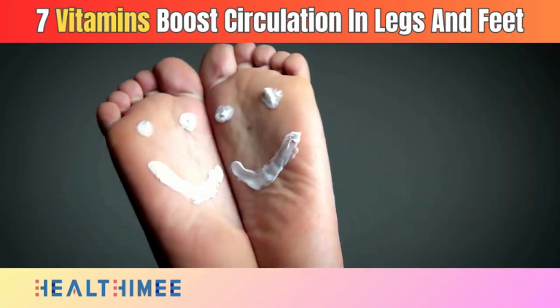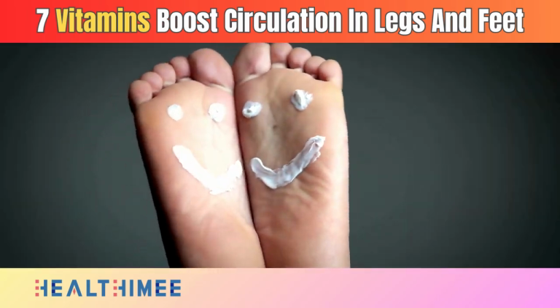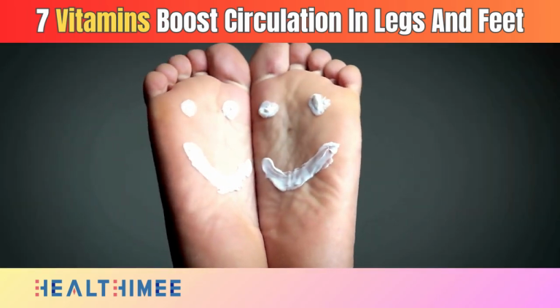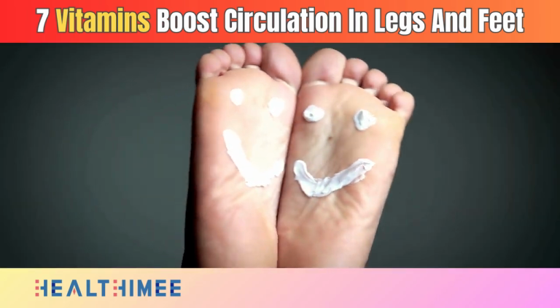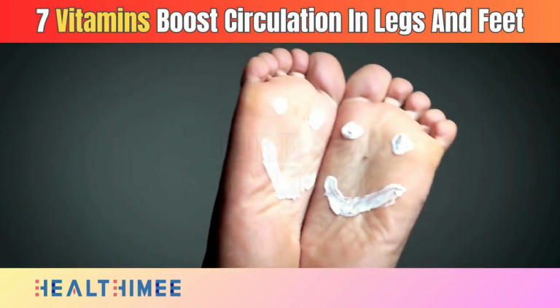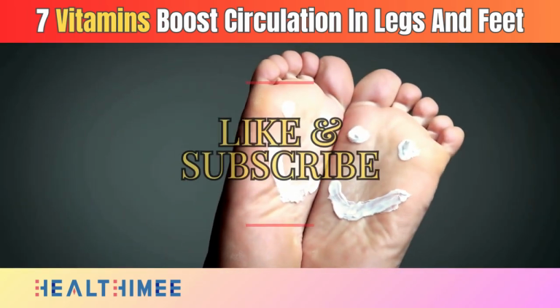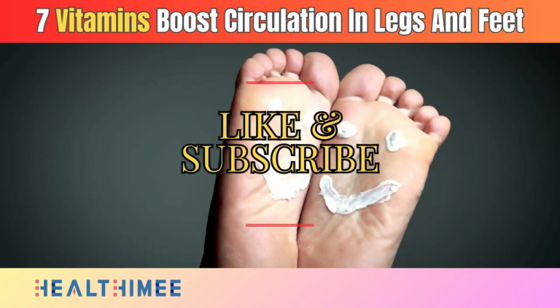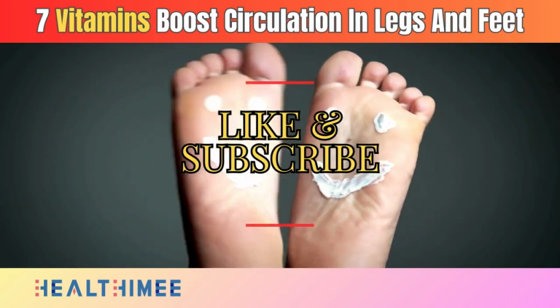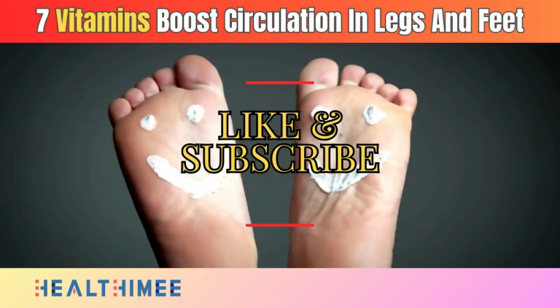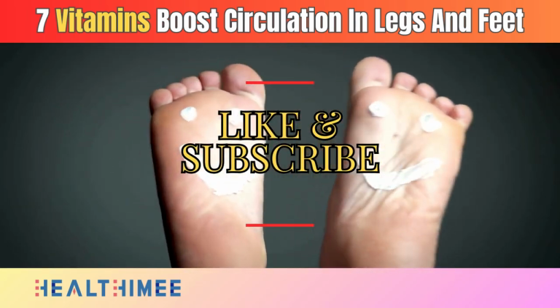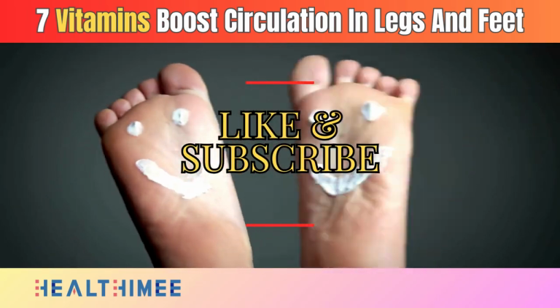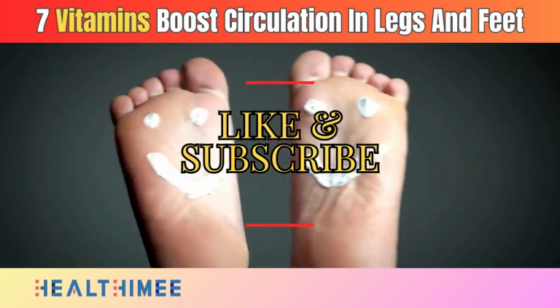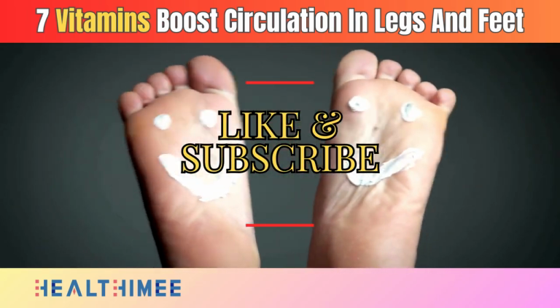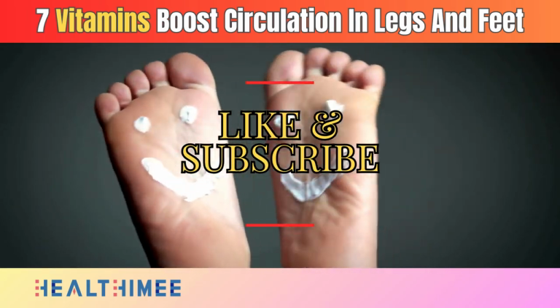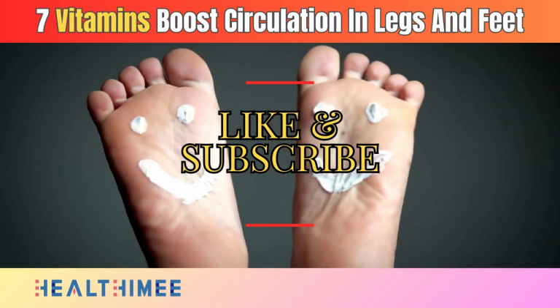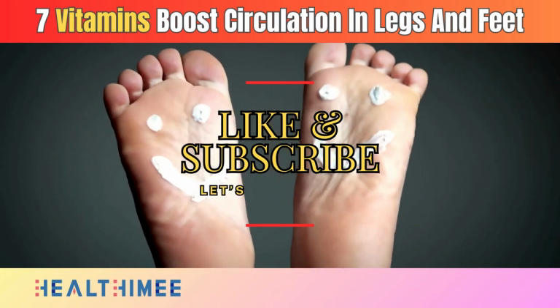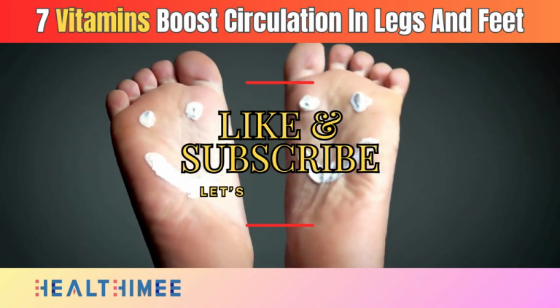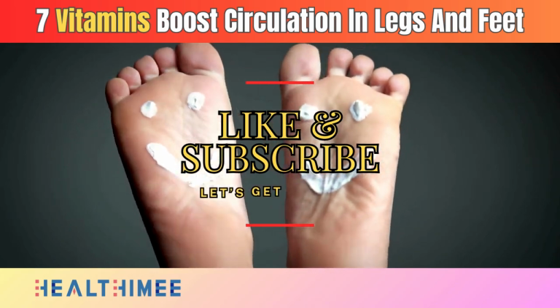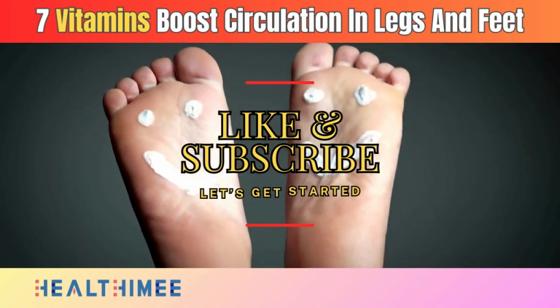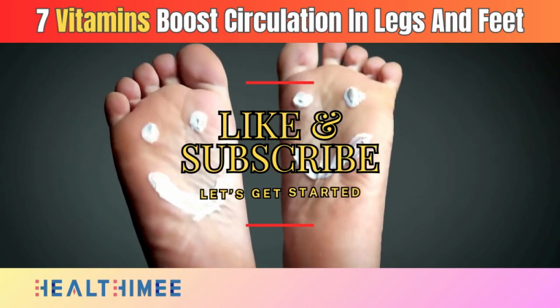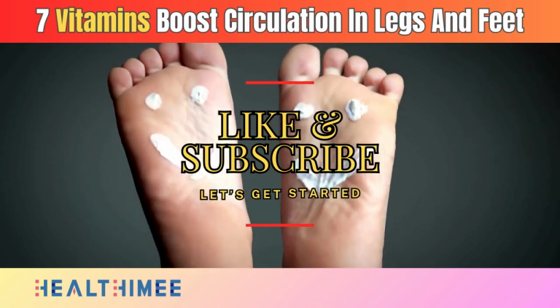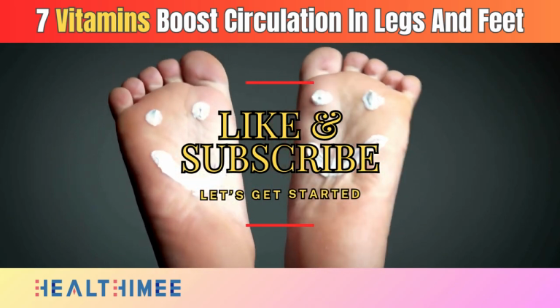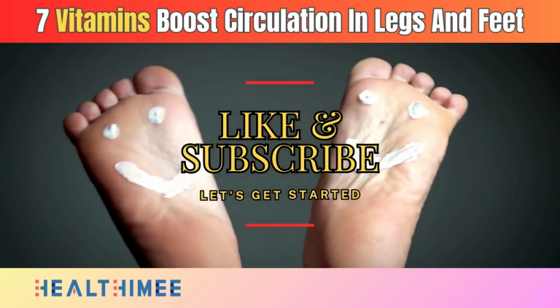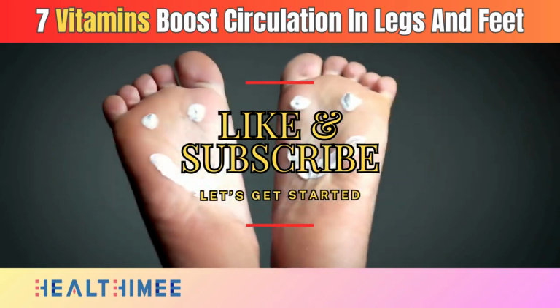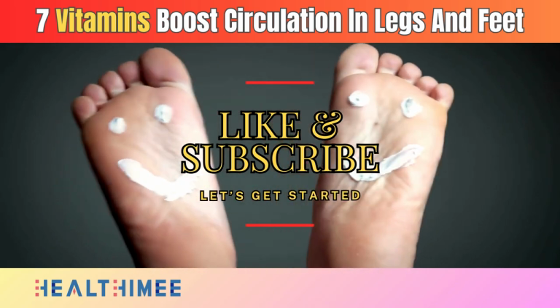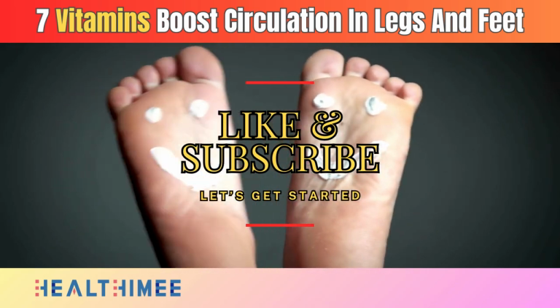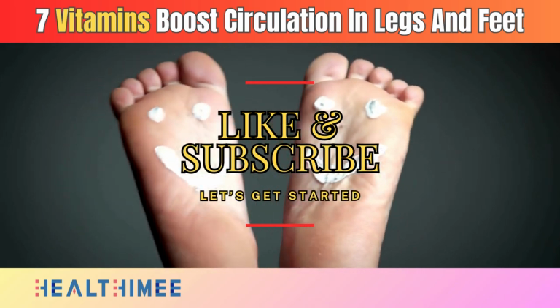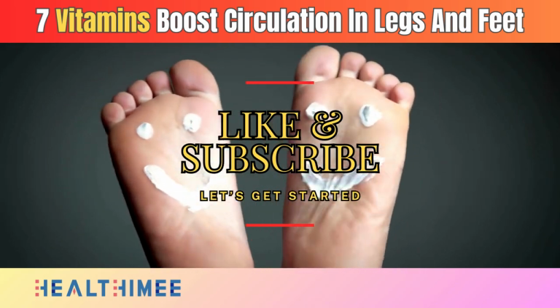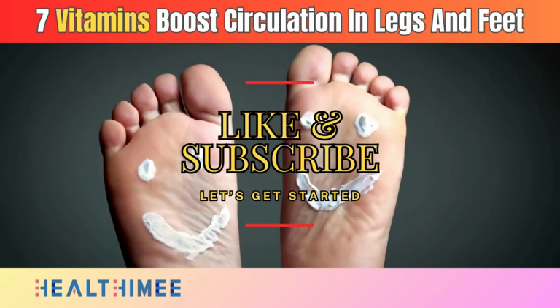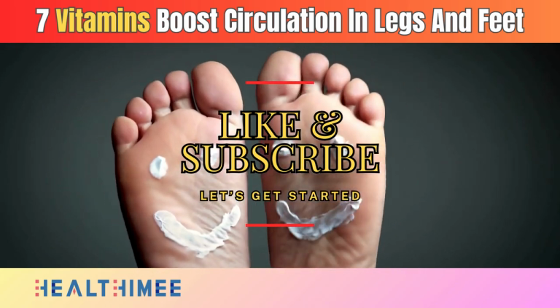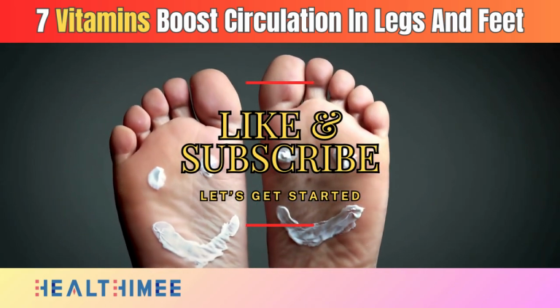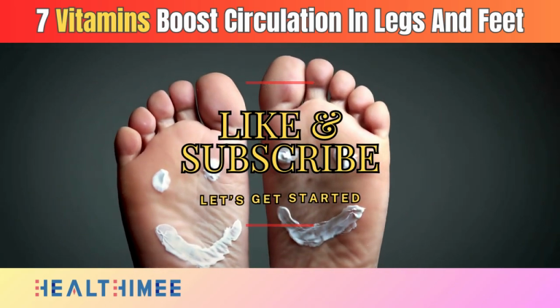Don't forget to hit that like button, subscribe if you haven't already, and let's get started on our journey to happy feet and enhanced circulation.